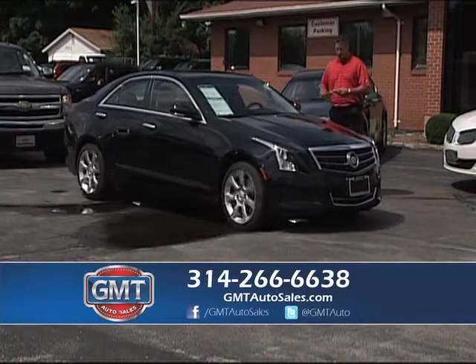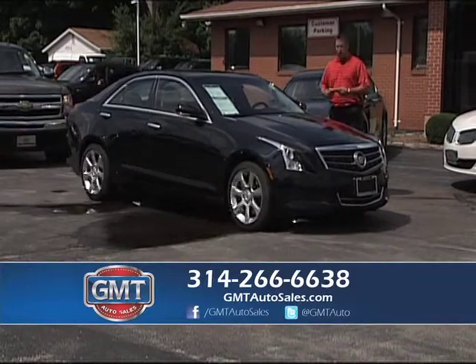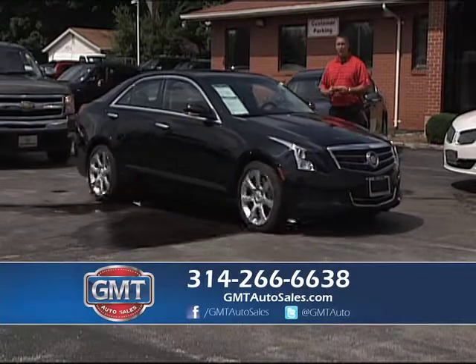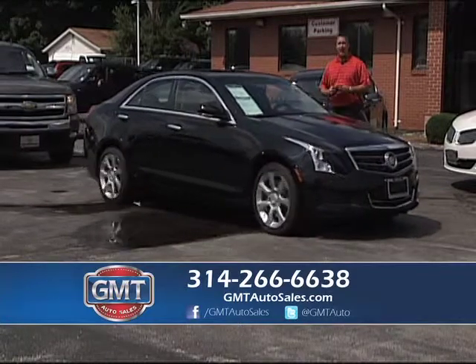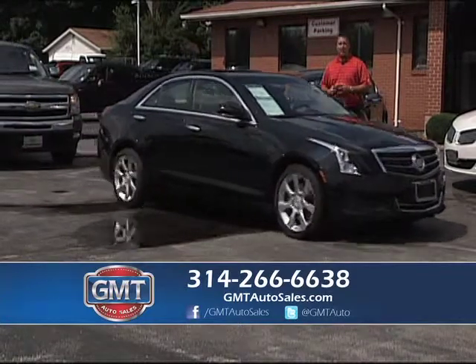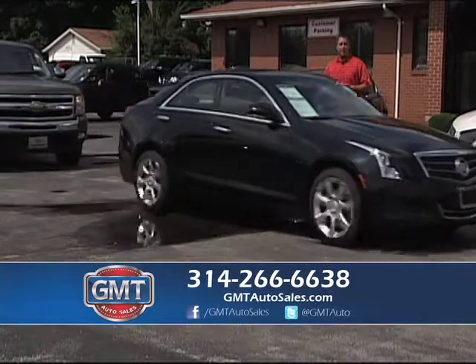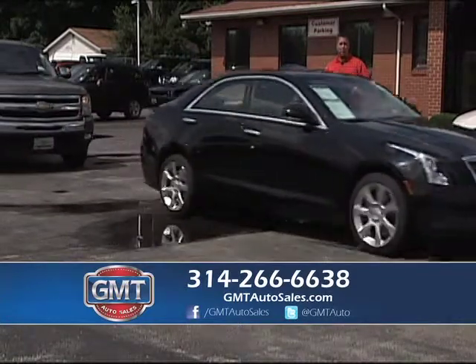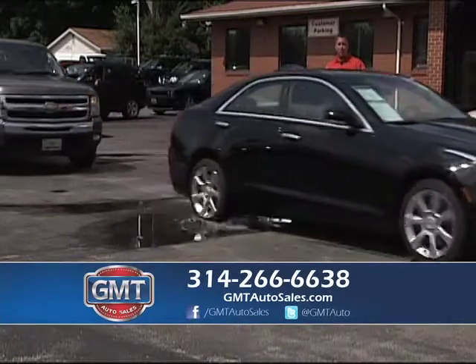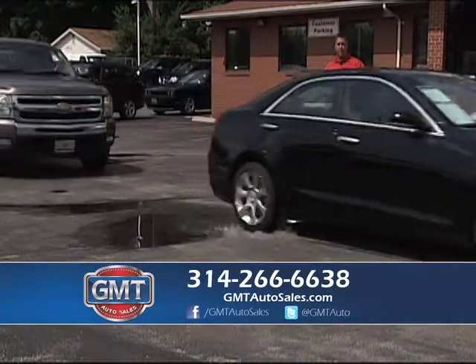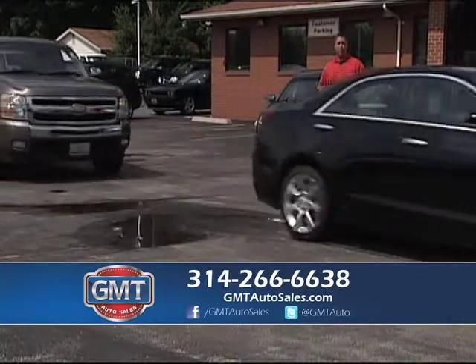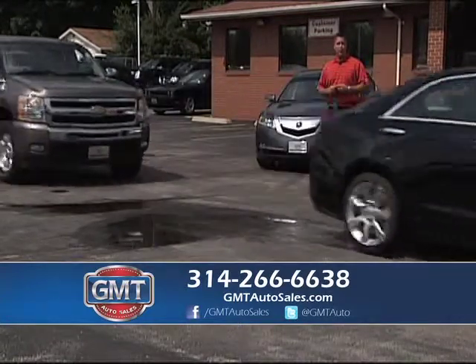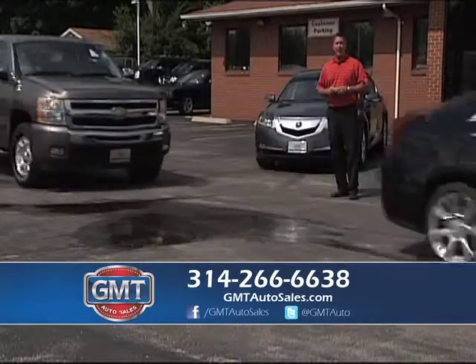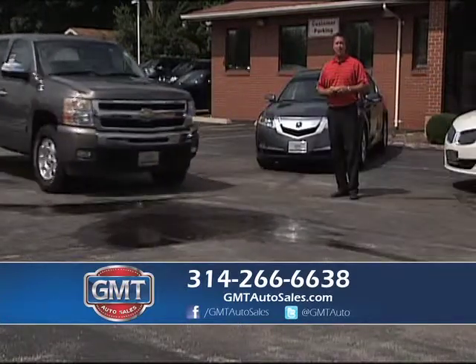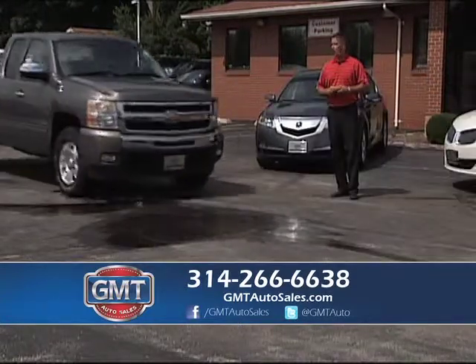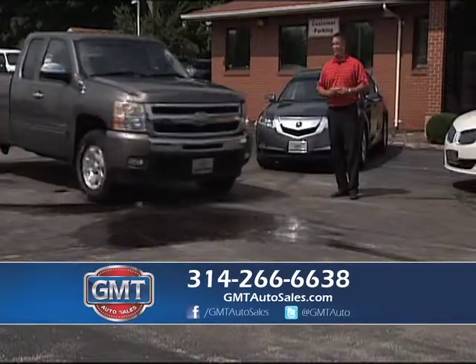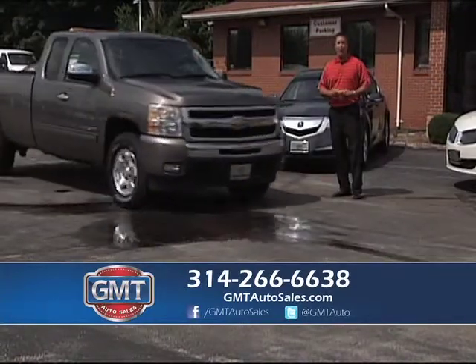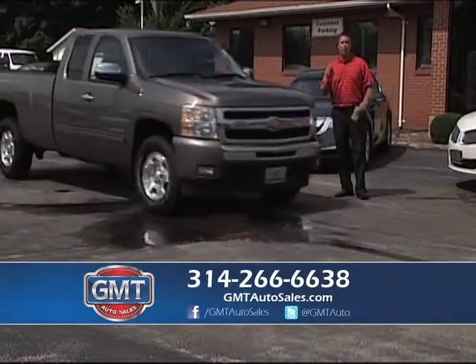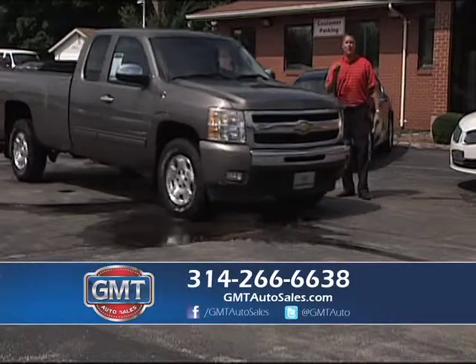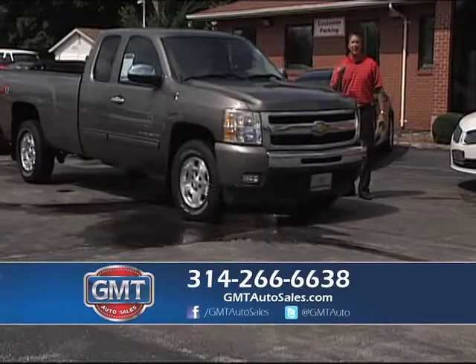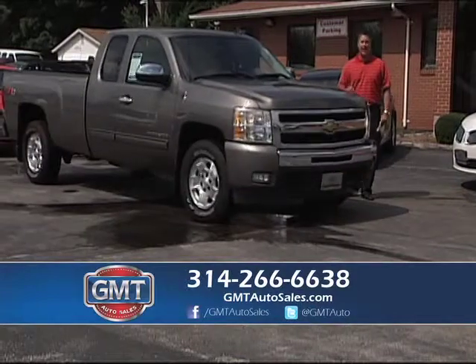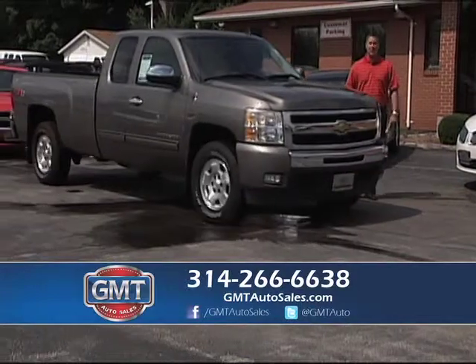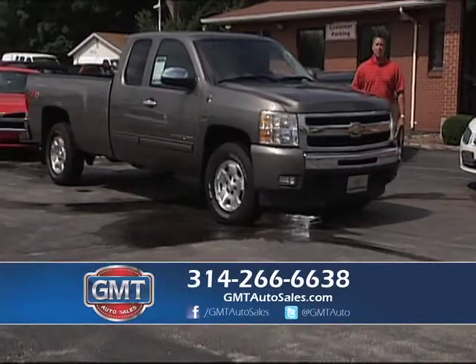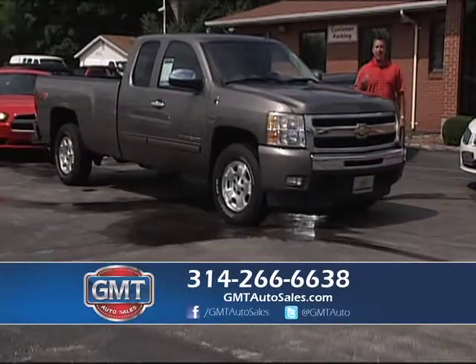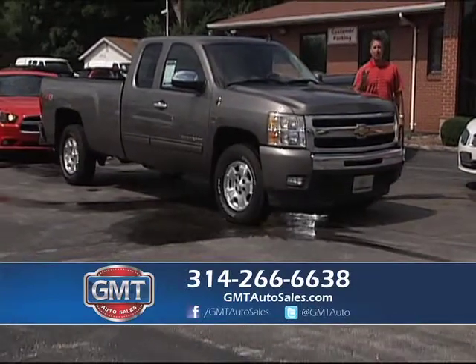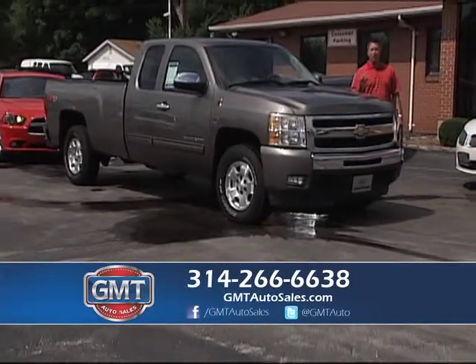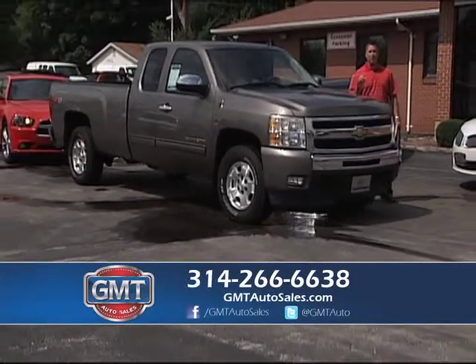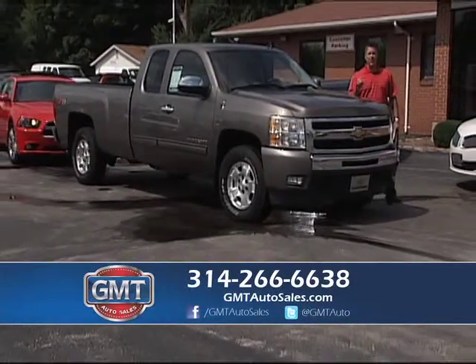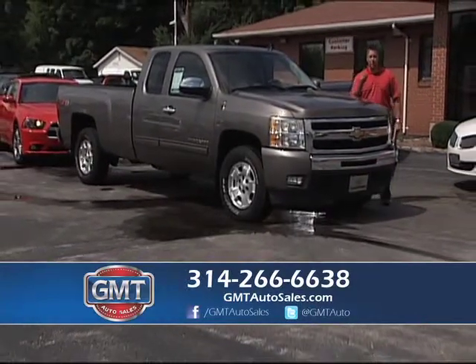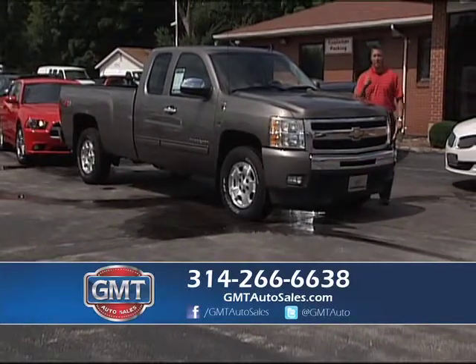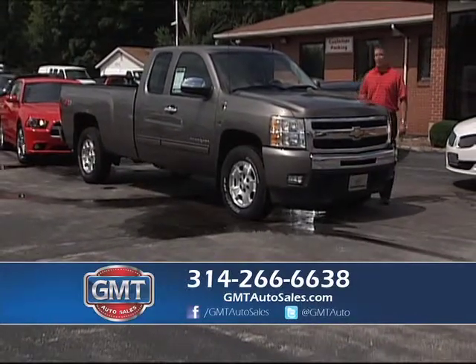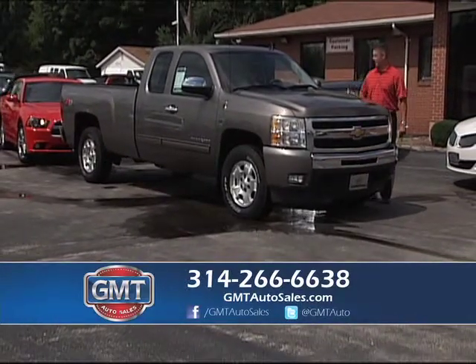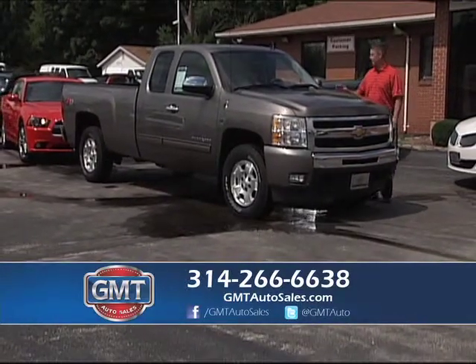We also buy cars. If you want to sell your vehicle, bring it by, bring your title — we pay cash. We buy cars all the time and we need to buy your vehicle.